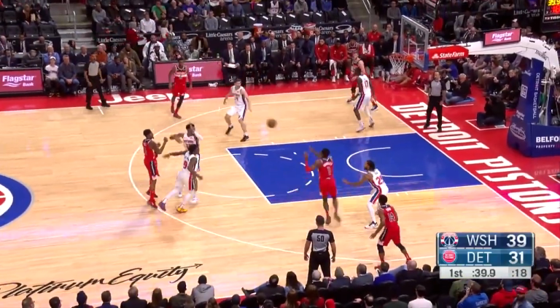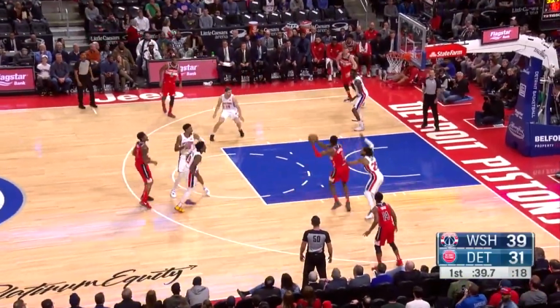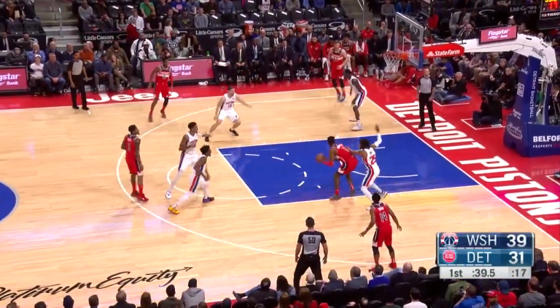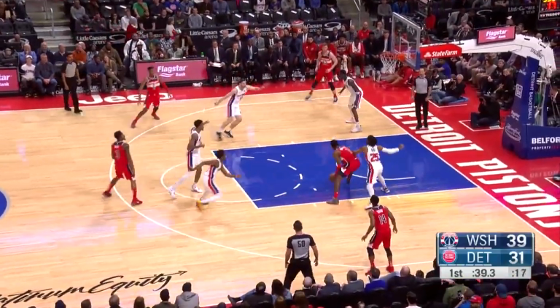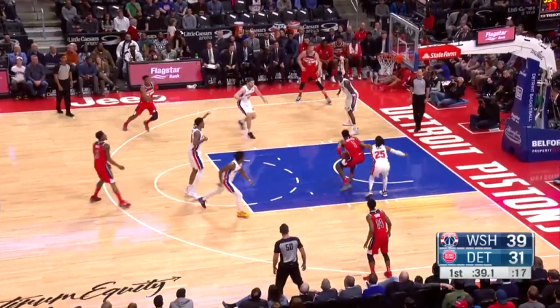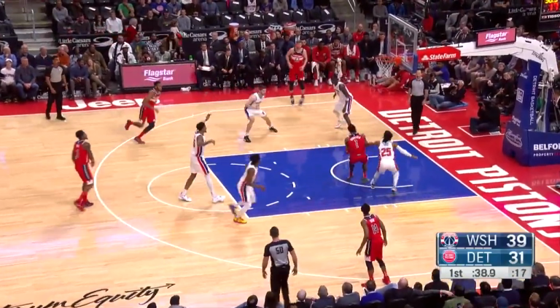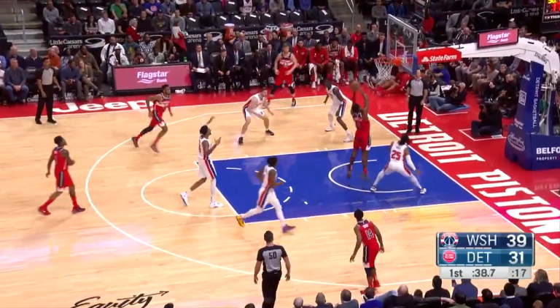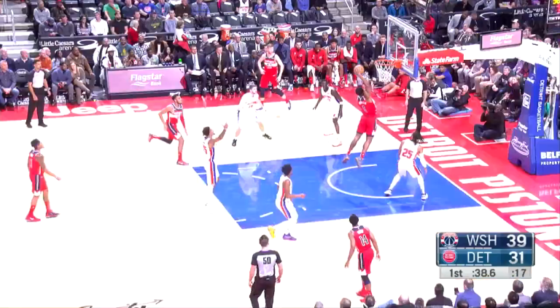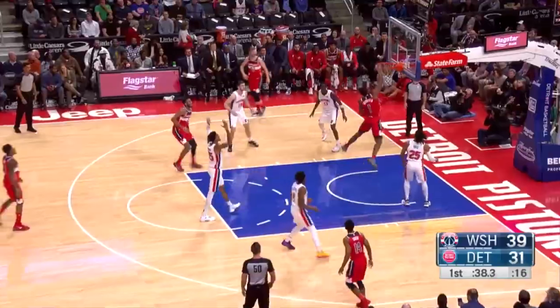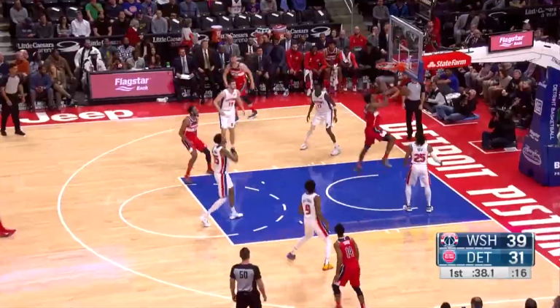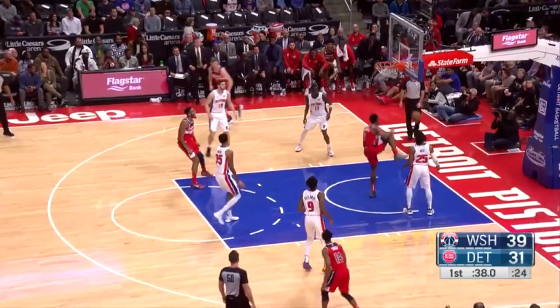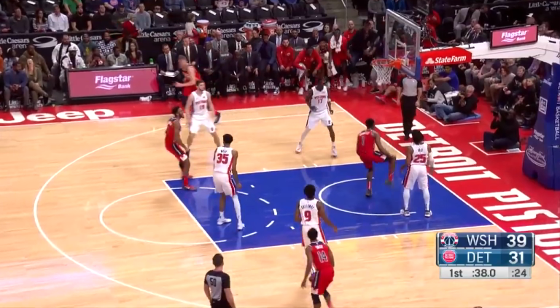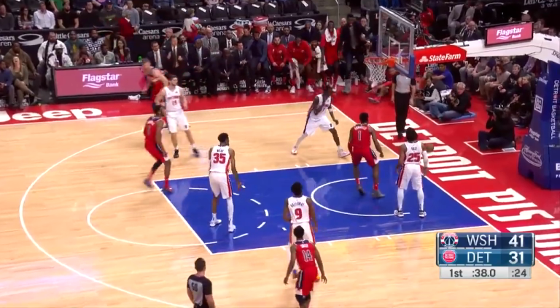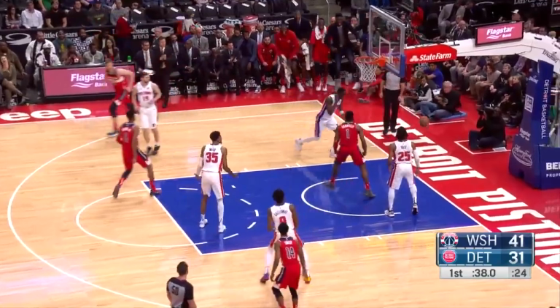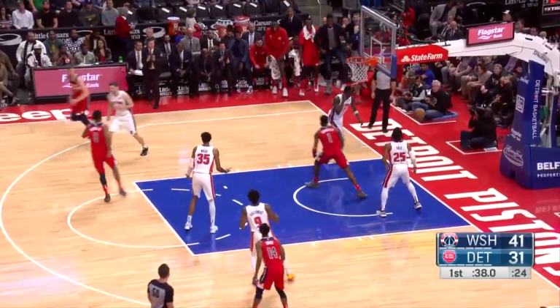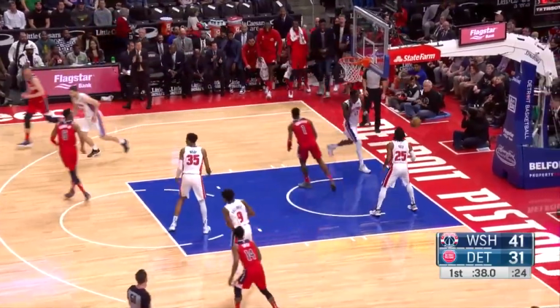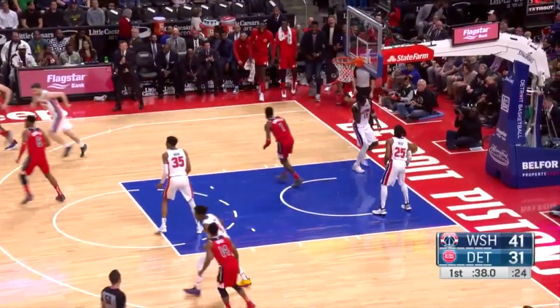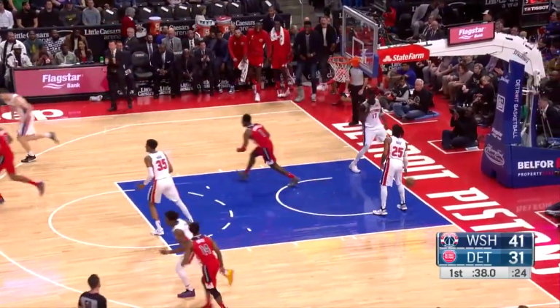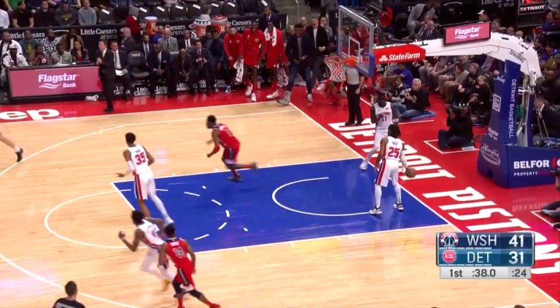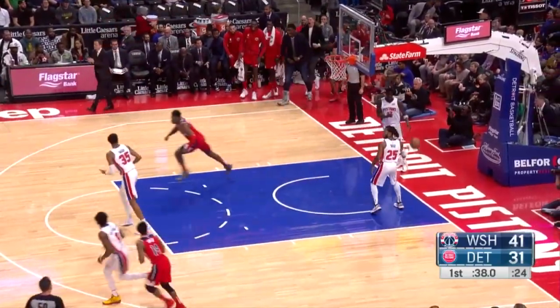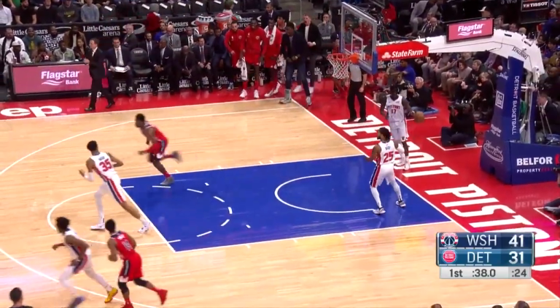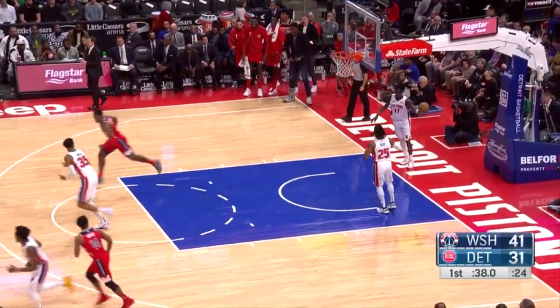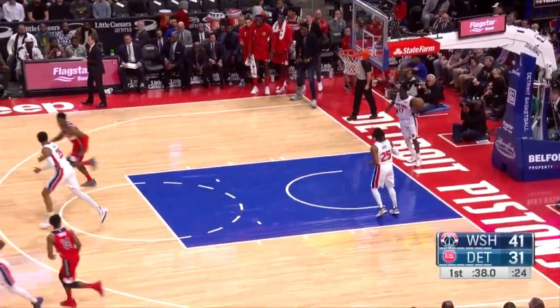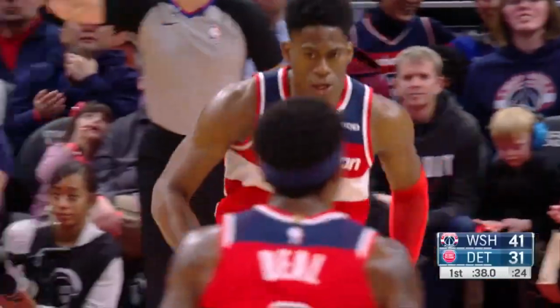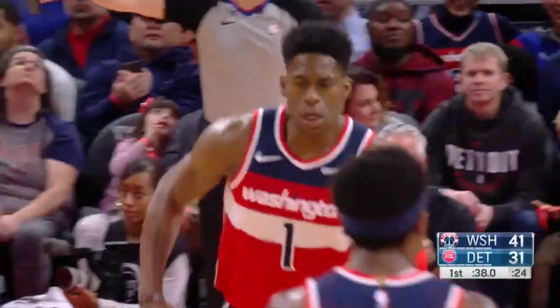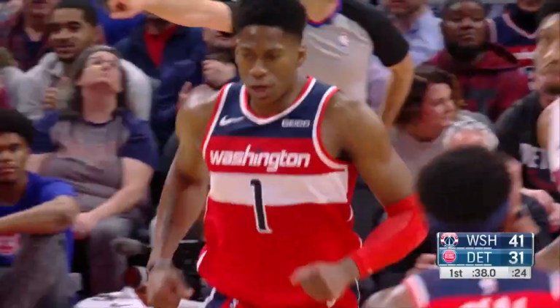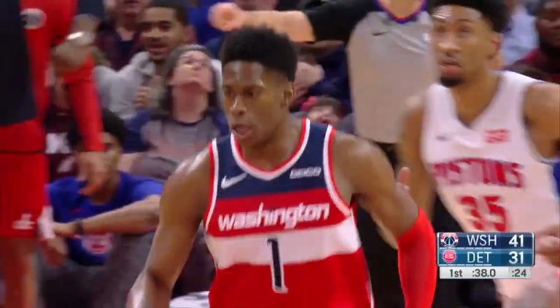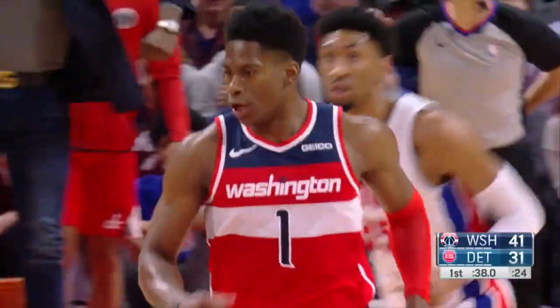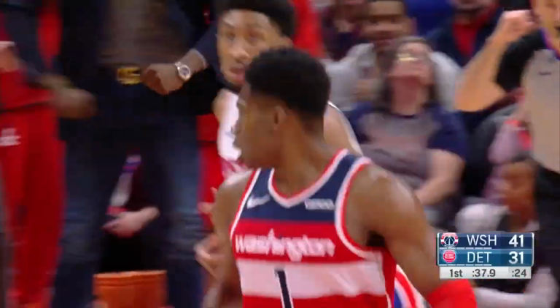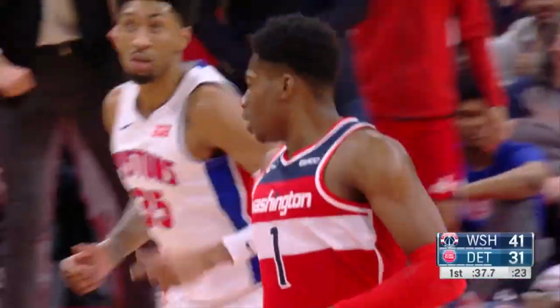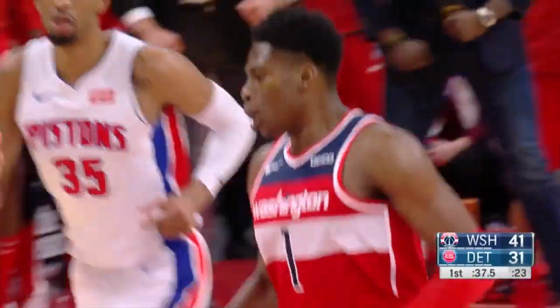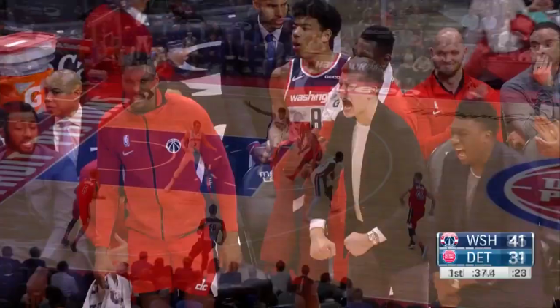Beal to Schofield — Schofield the emphatic dunk. That's what he was doing in practice just...